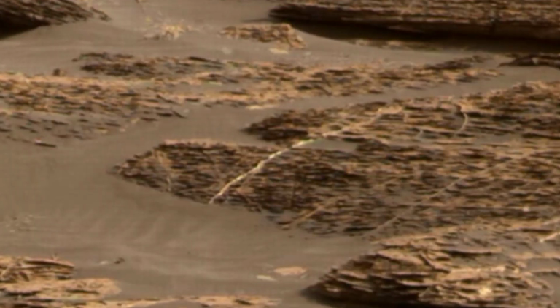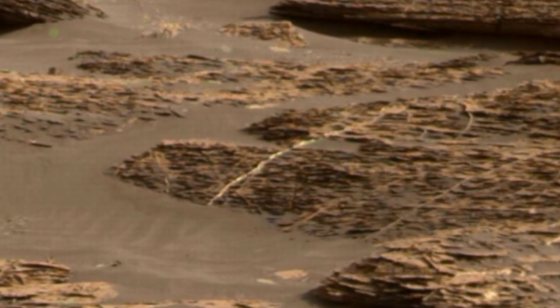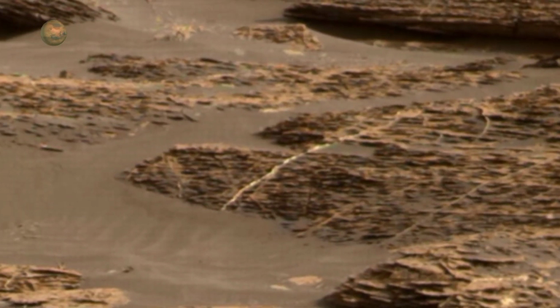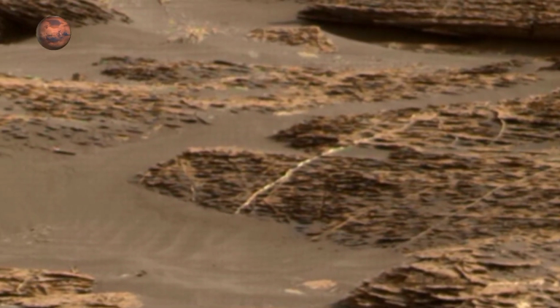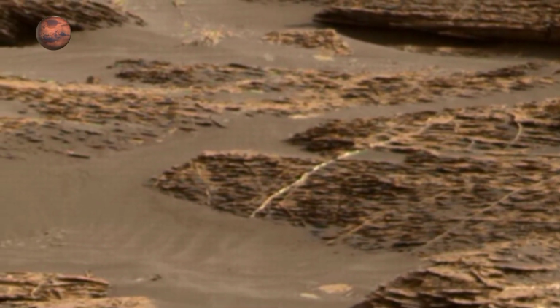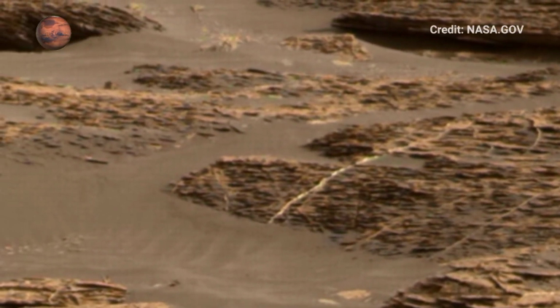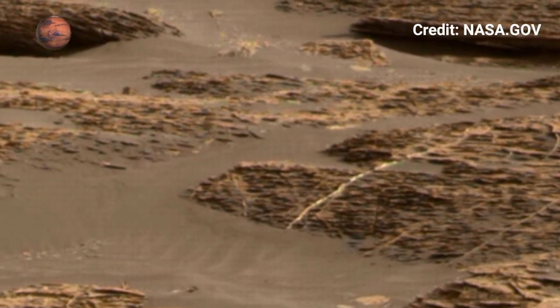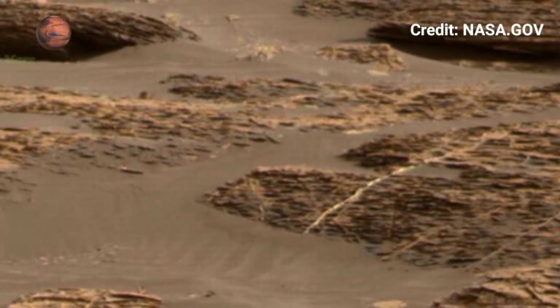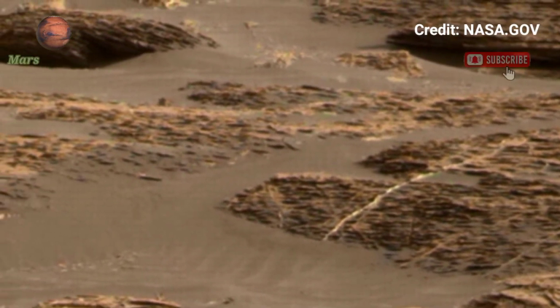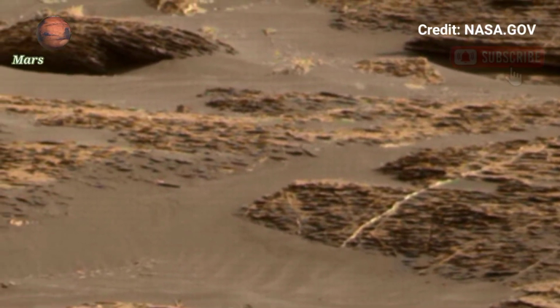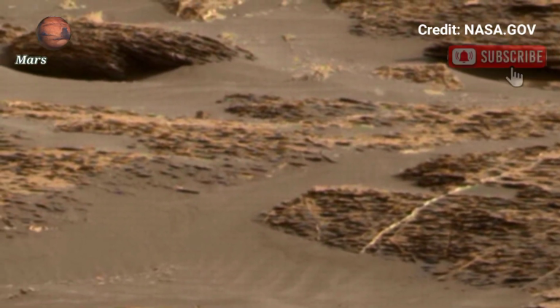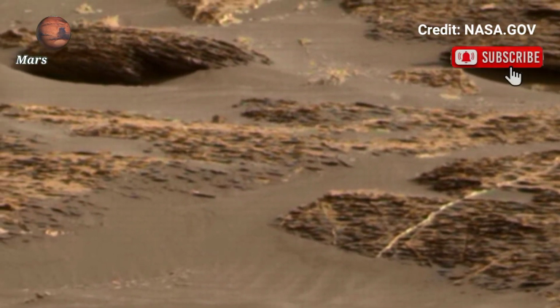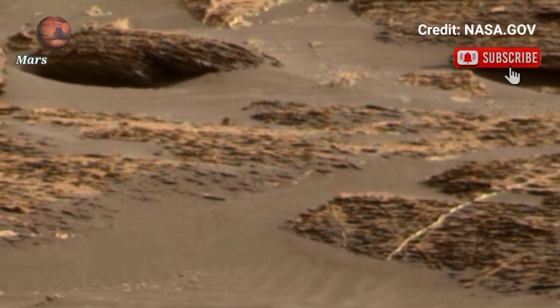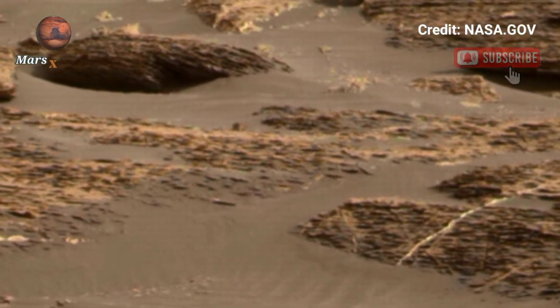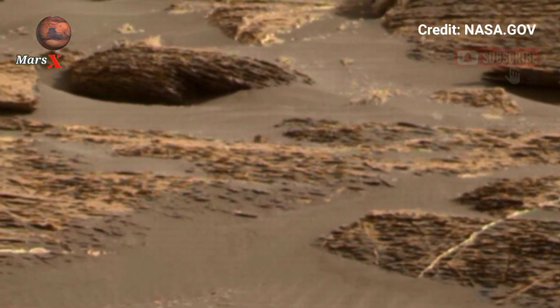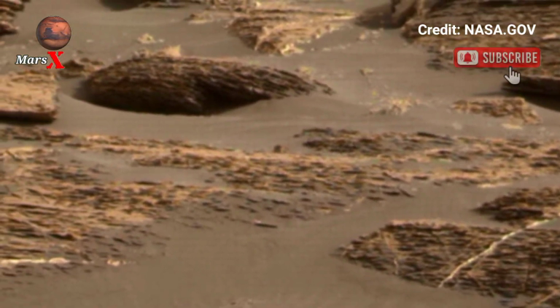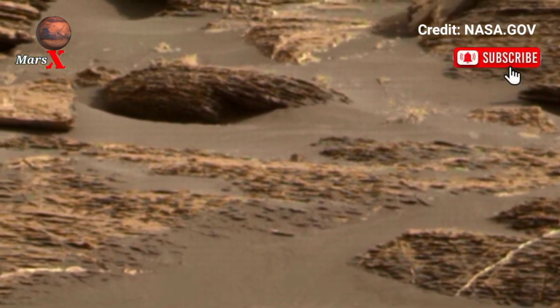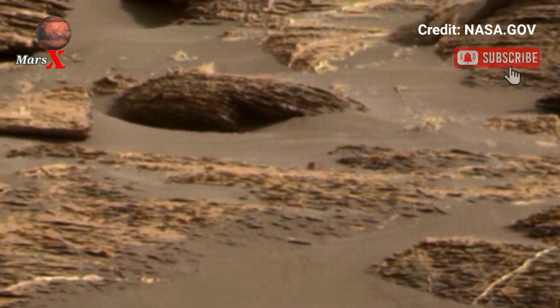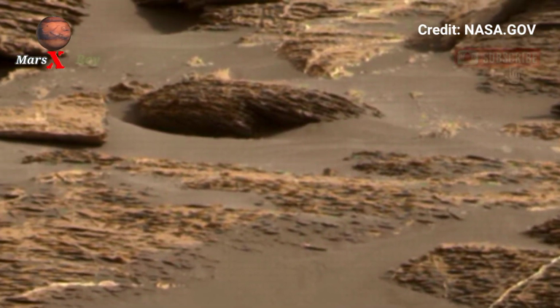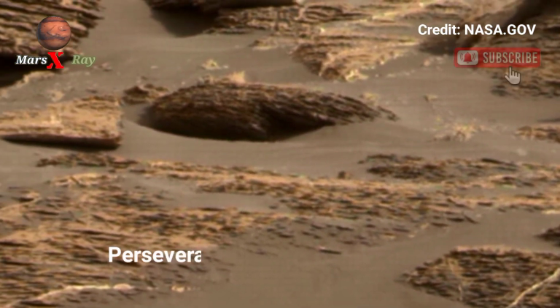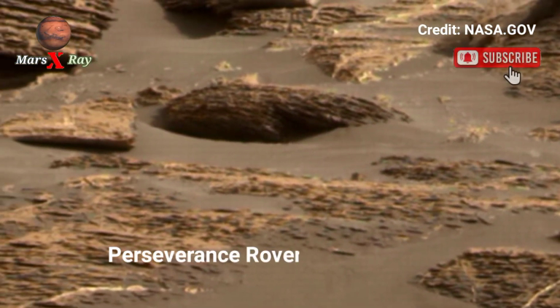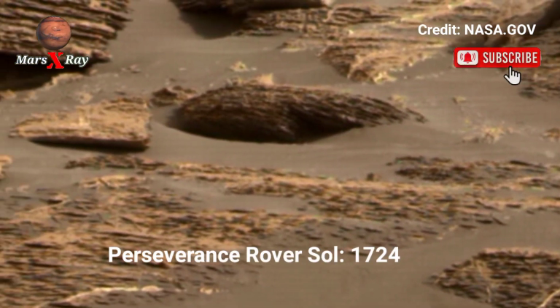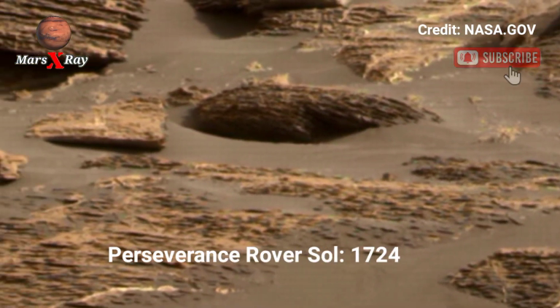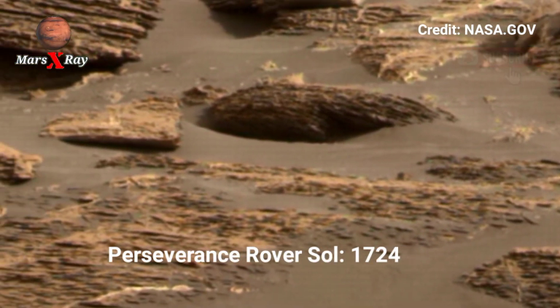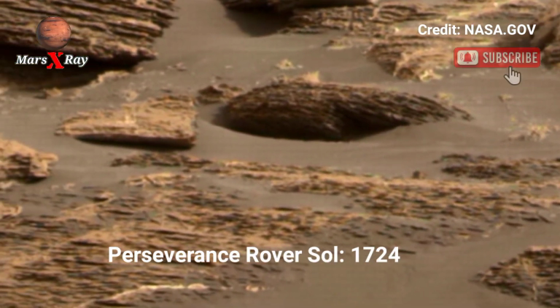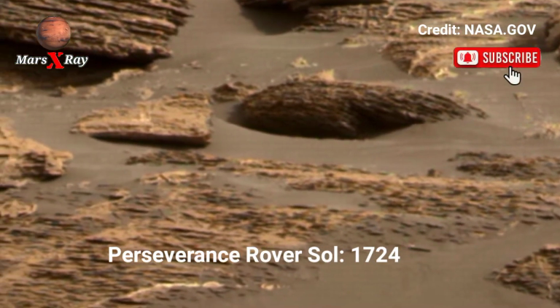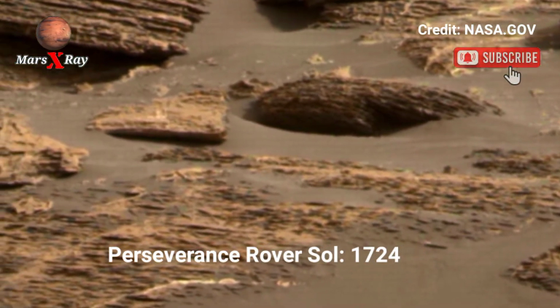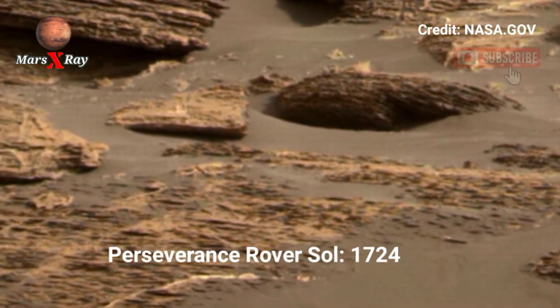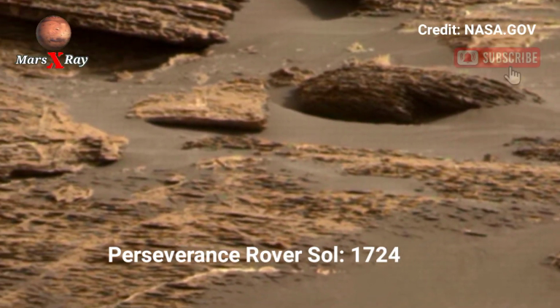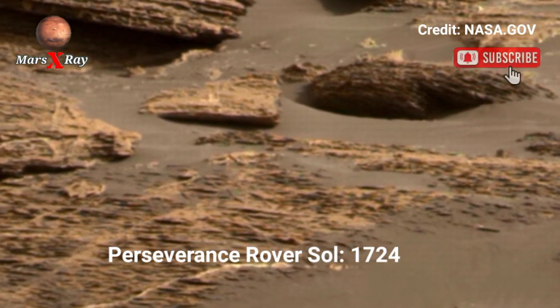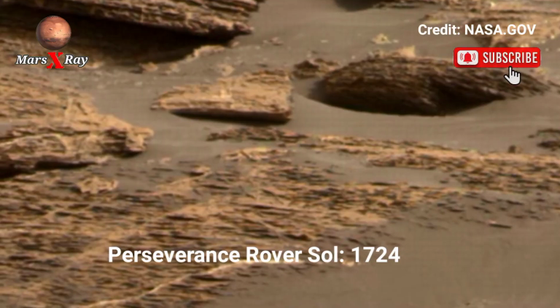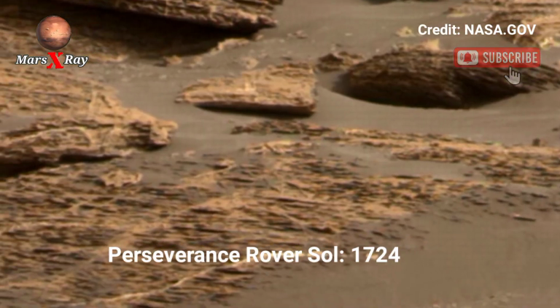Hi guys, welcome back to our YouTube channel. Mars X-ray — NASA's Mars Perseverance Rover, Sol 1724.